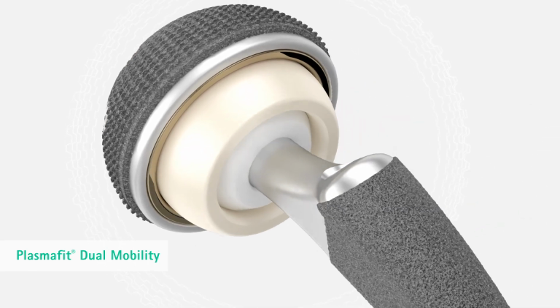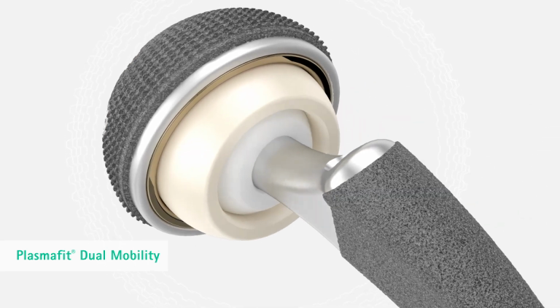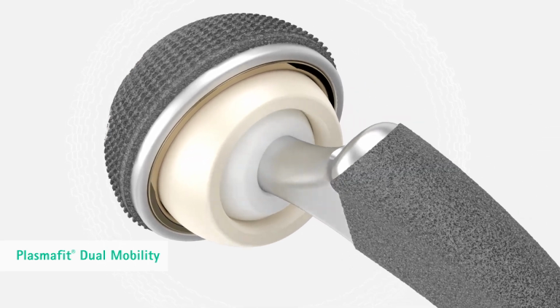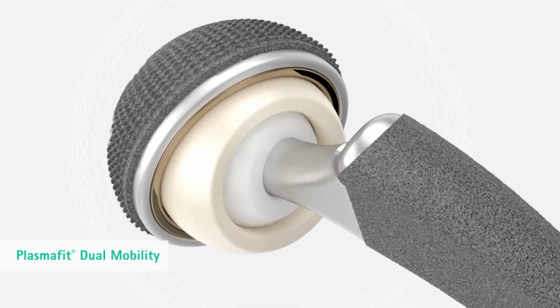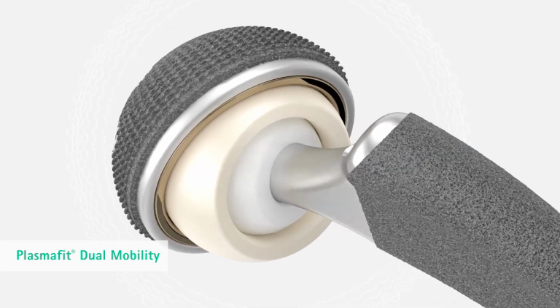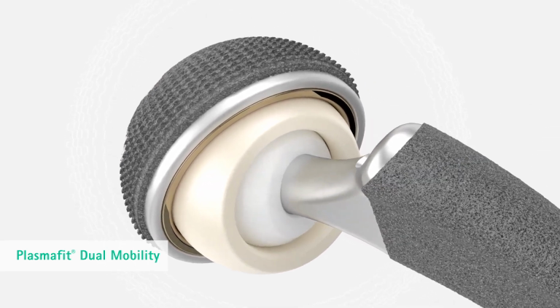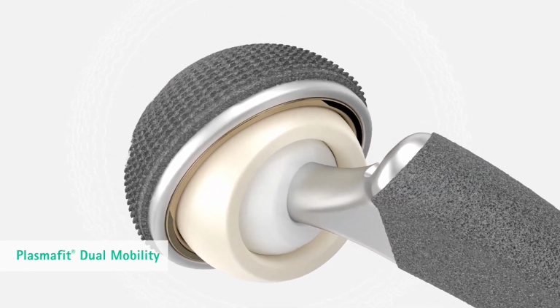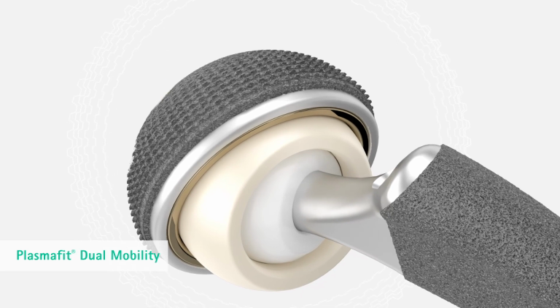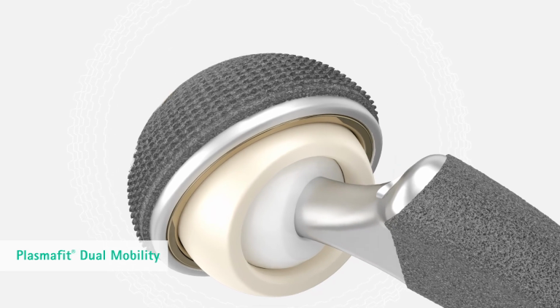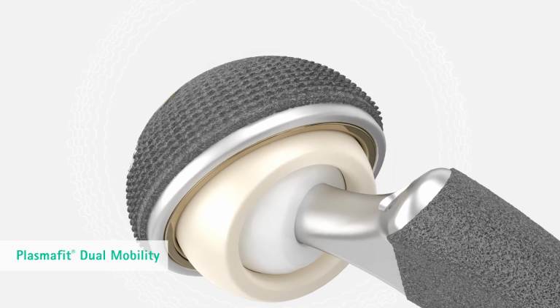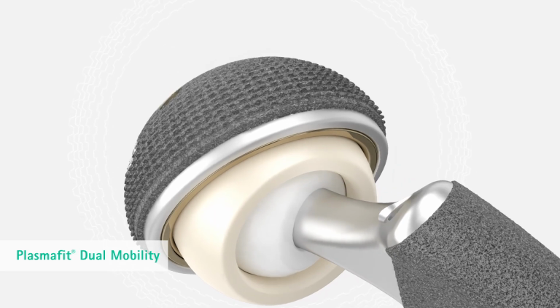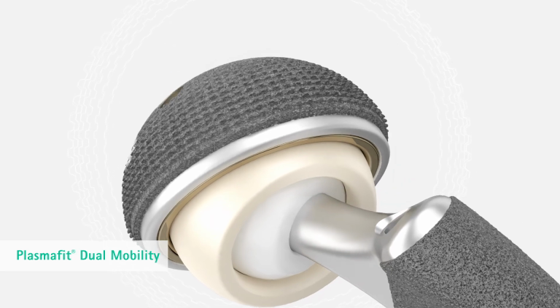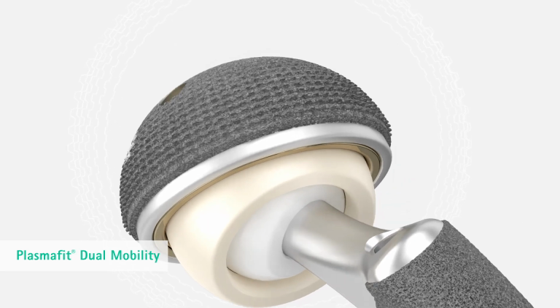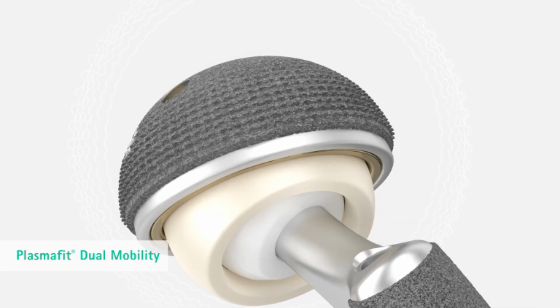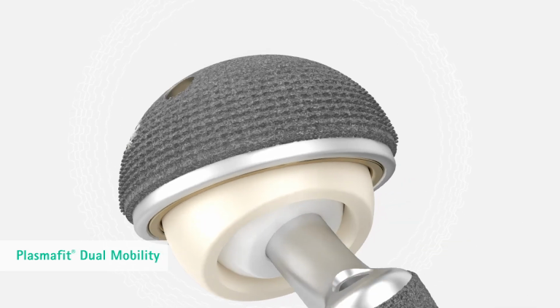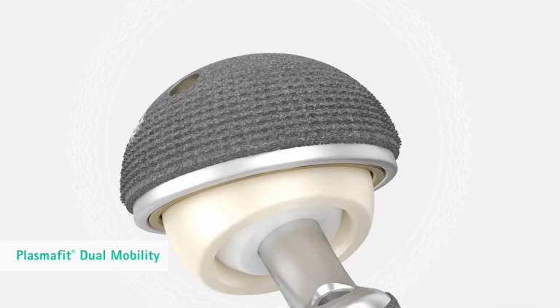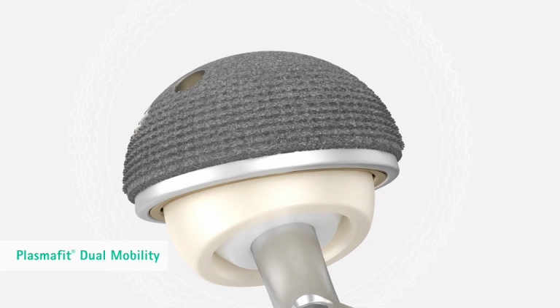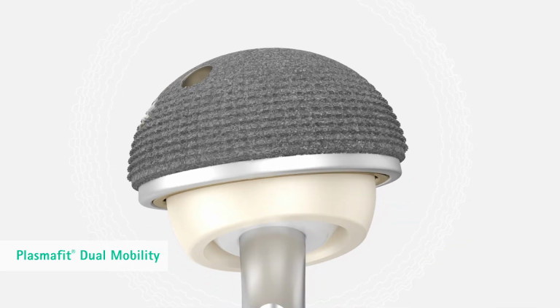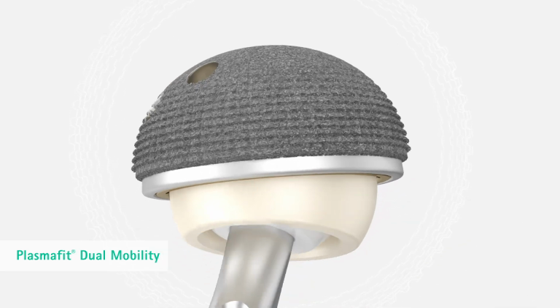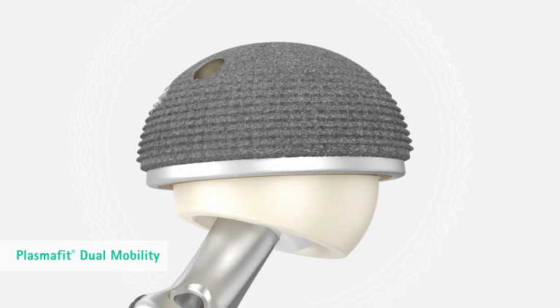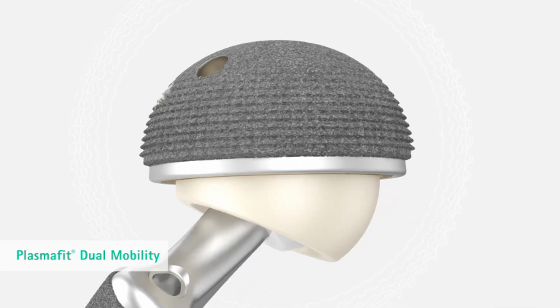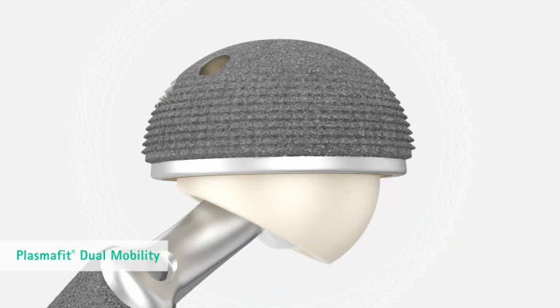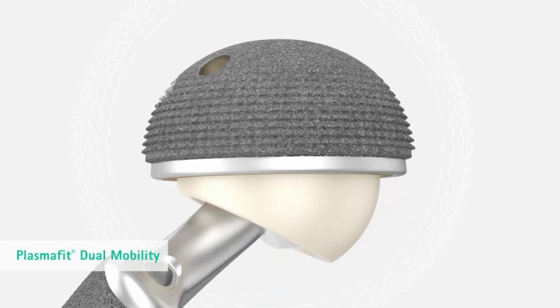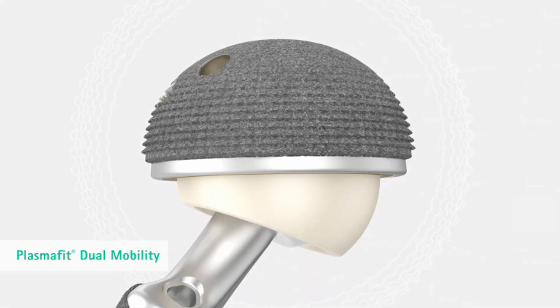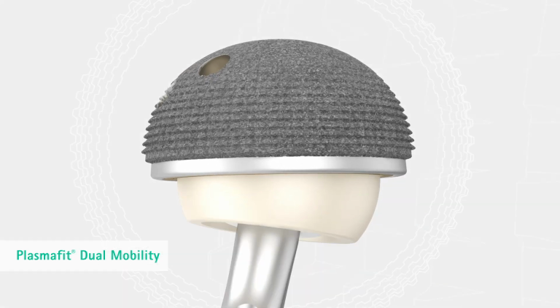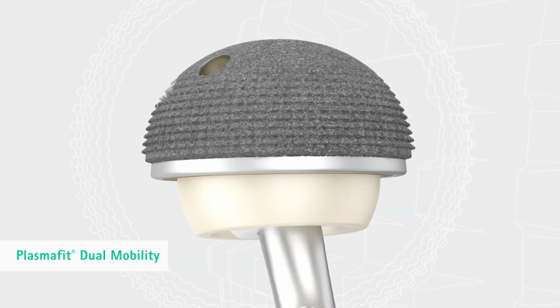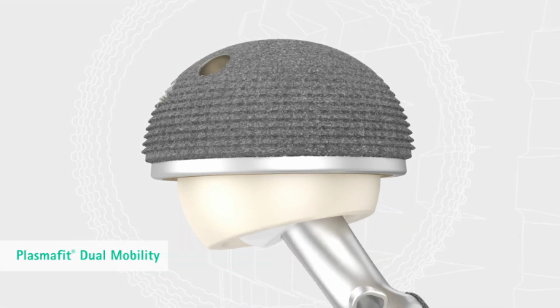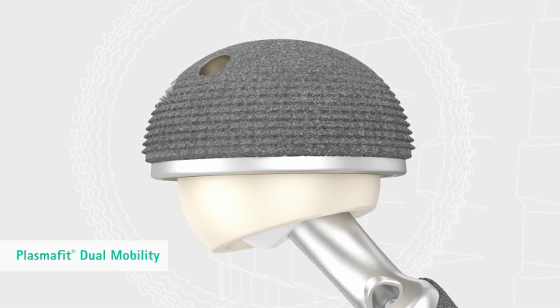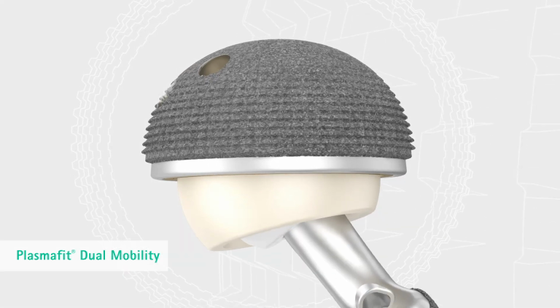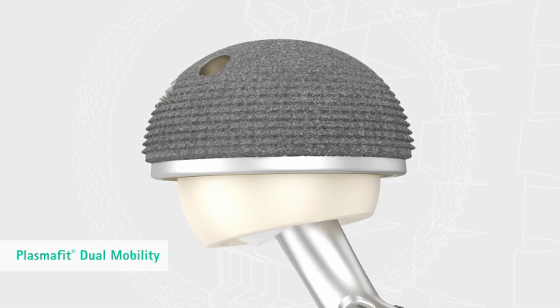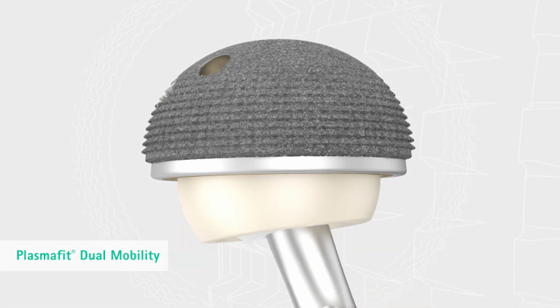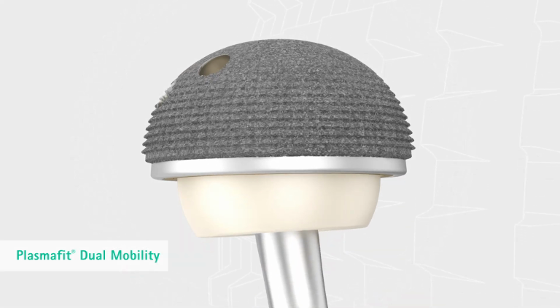The dual mobility head is made of Vitaline. The PlasmaFit system offers intraoperative flexibility in the choice of bearing options.